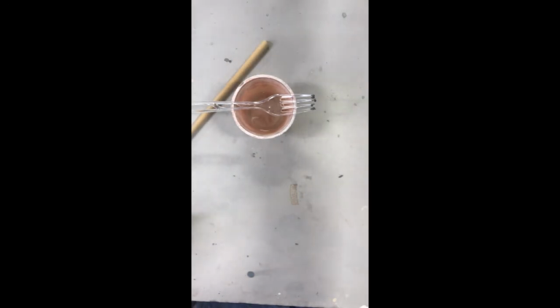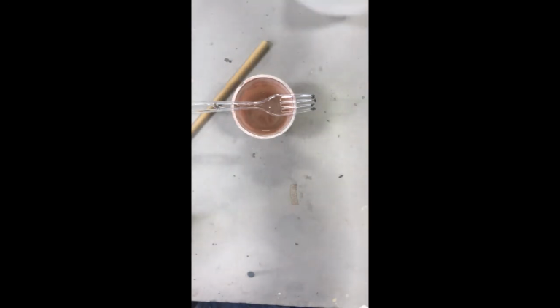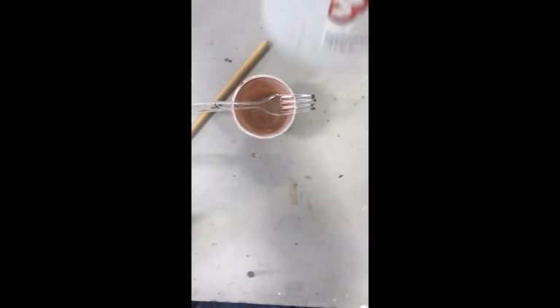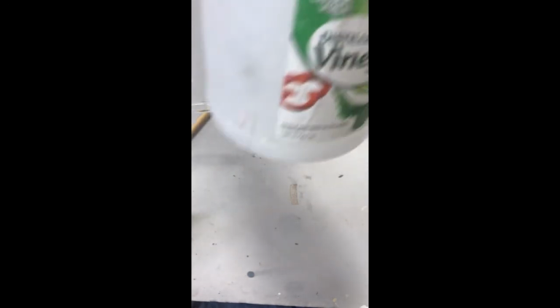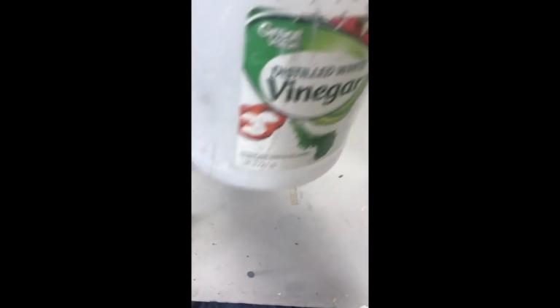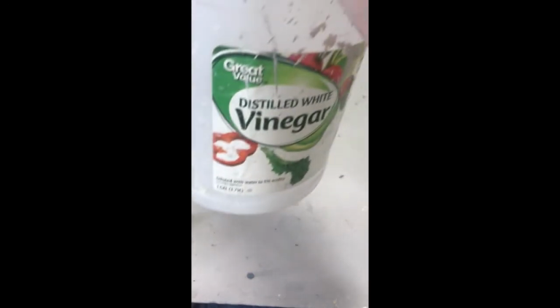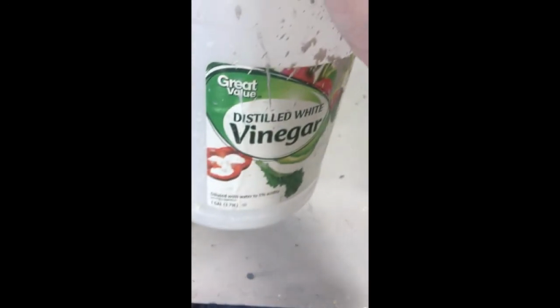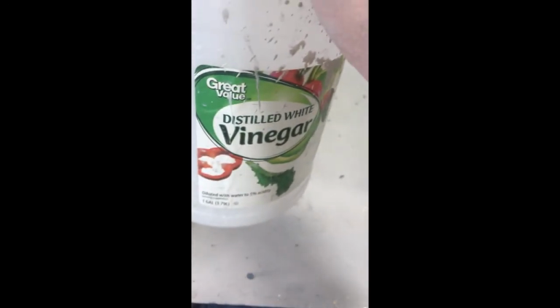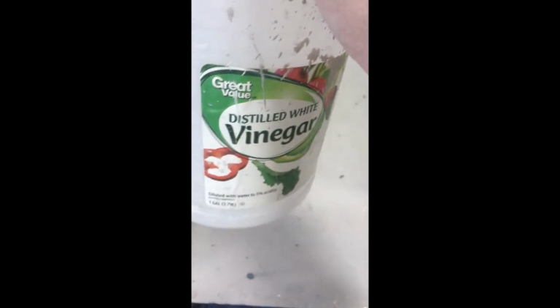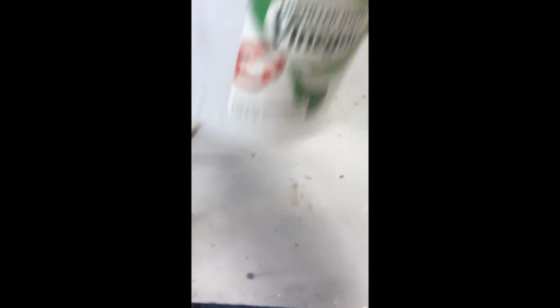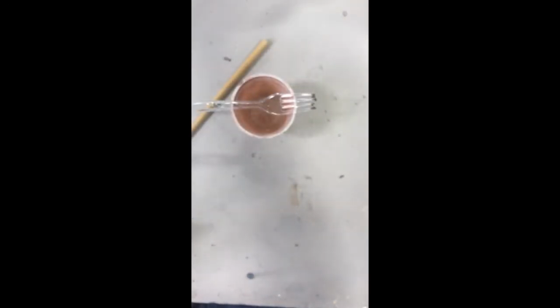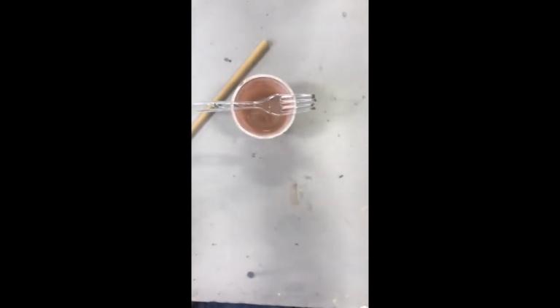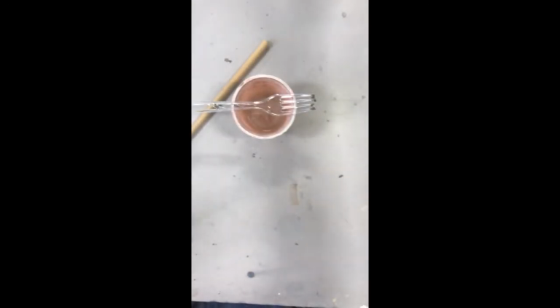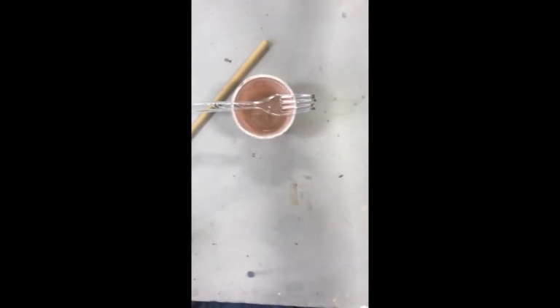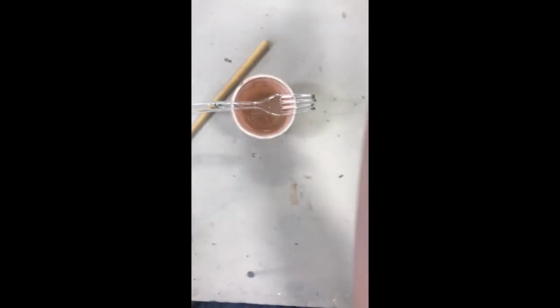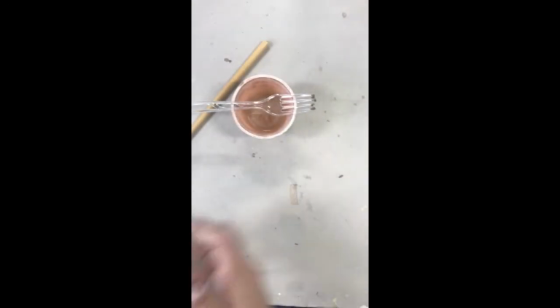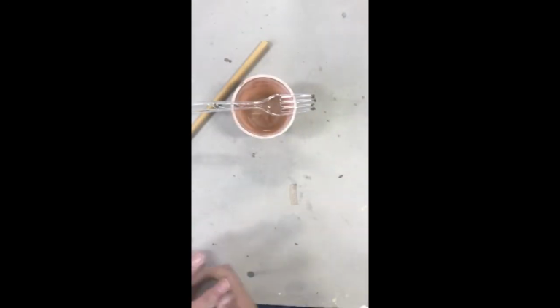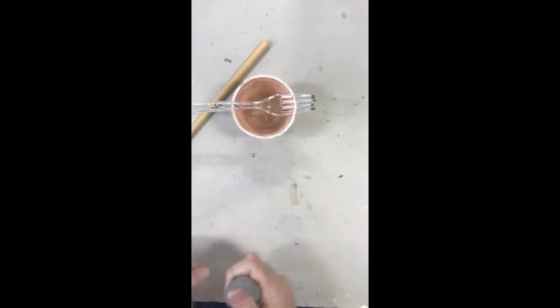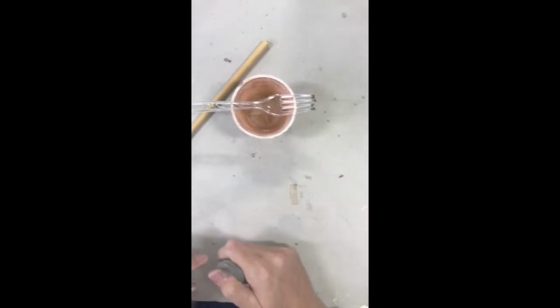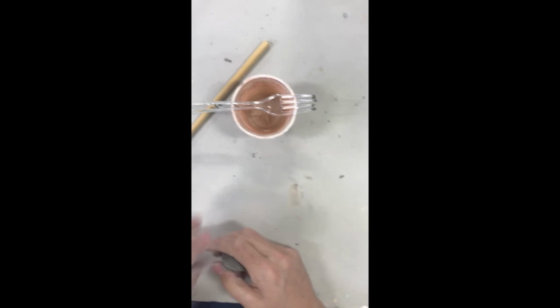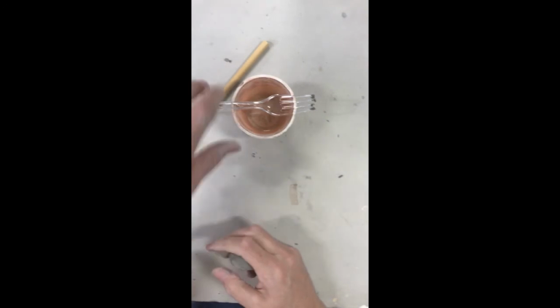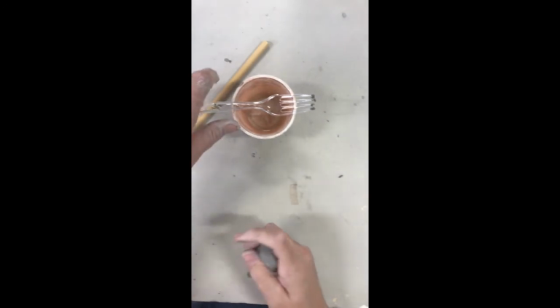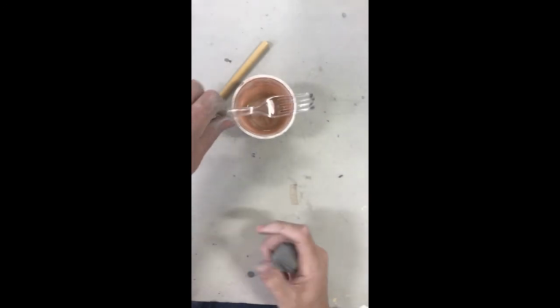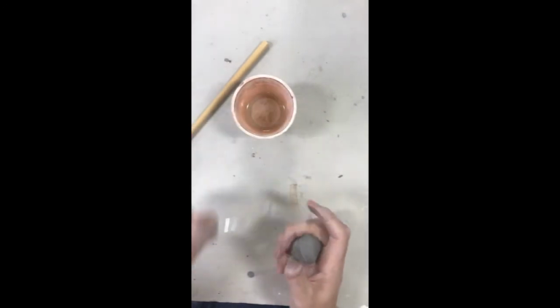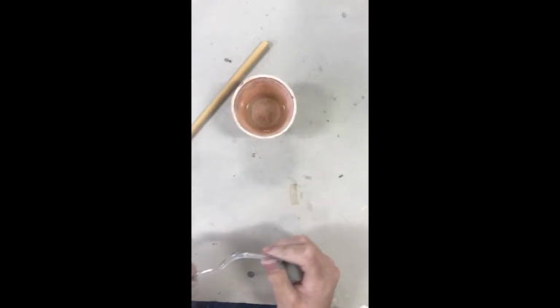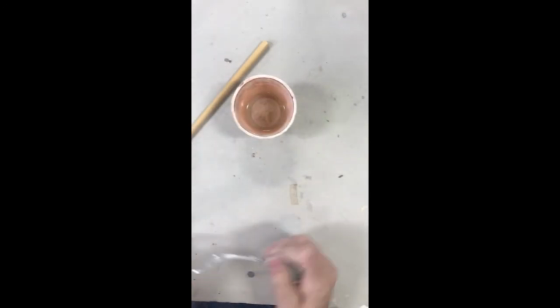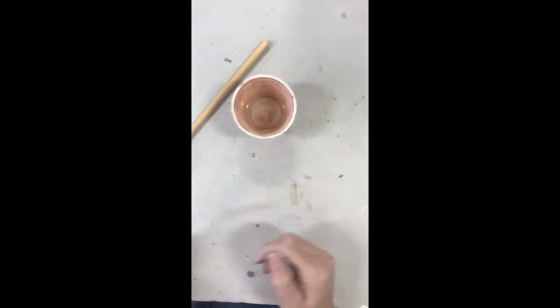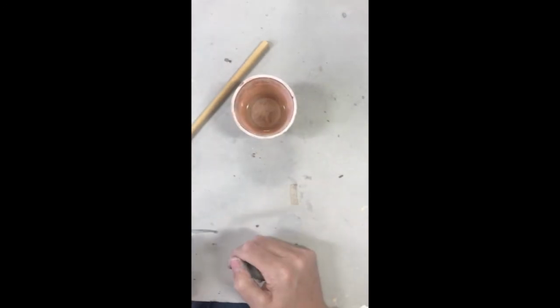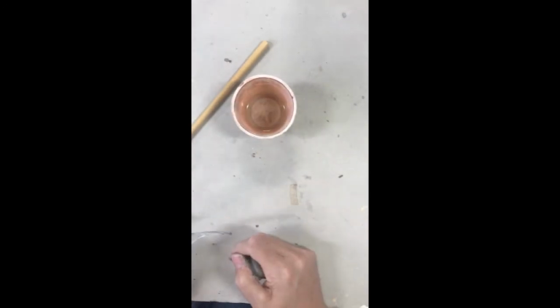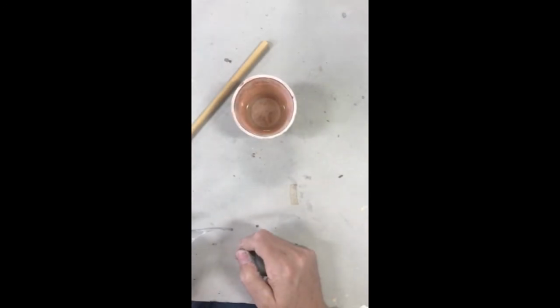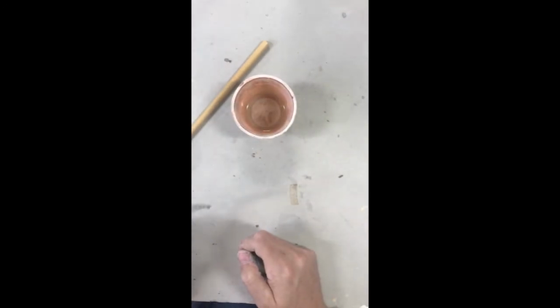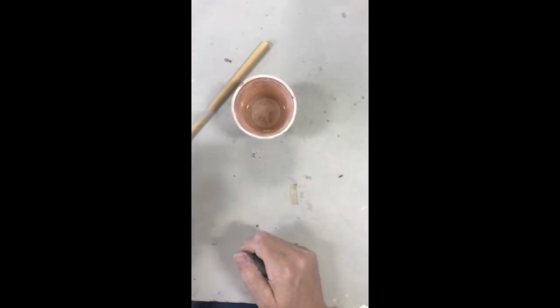It doesn't matter what kind of vinegar — distilled white vinegar, apple cider vinegar, it doesn't matter. It just kind of breaks down that clay body a little bit and gets you going.